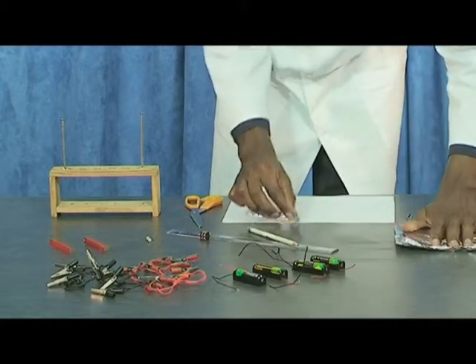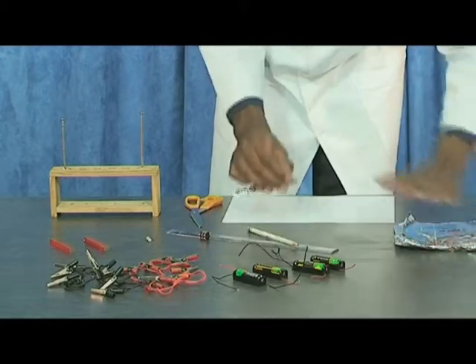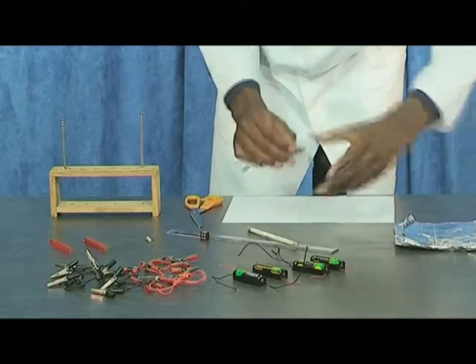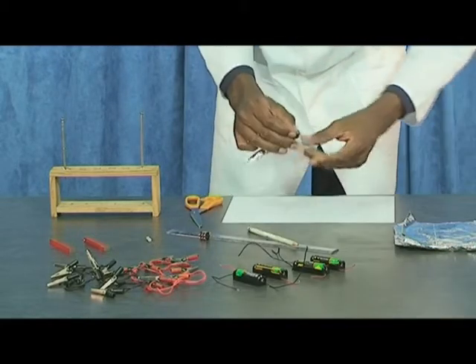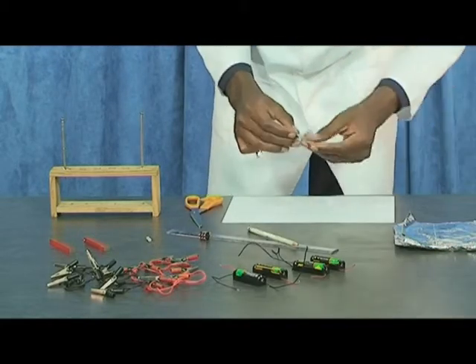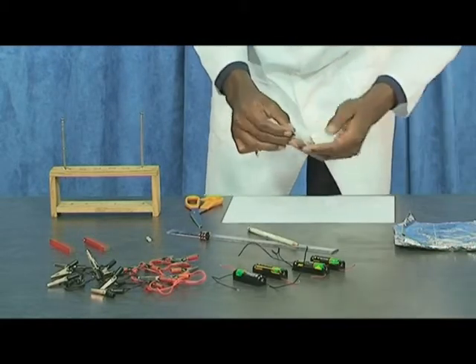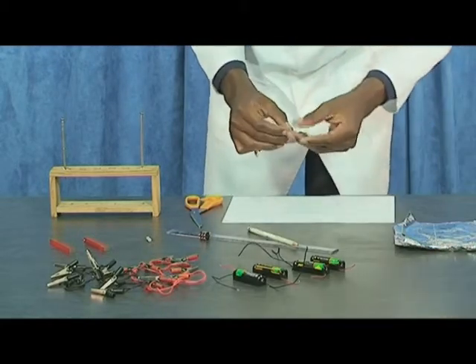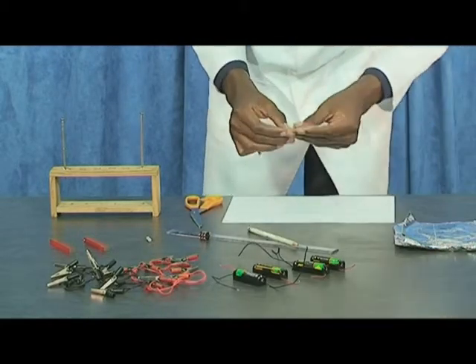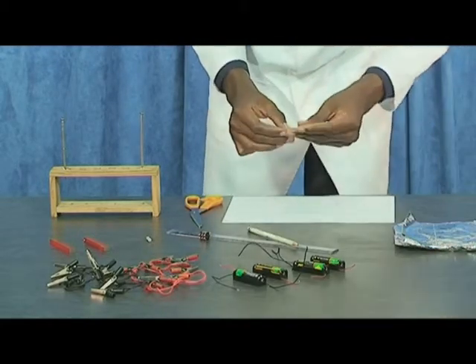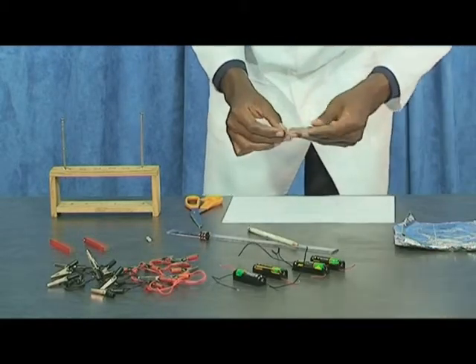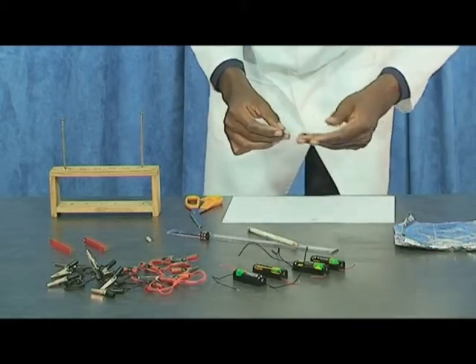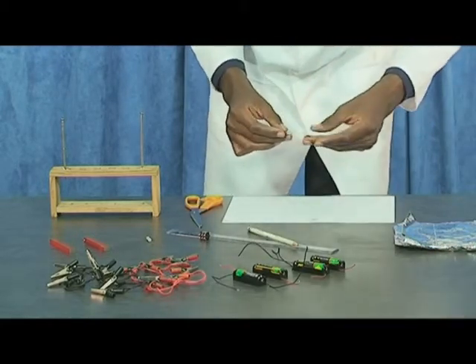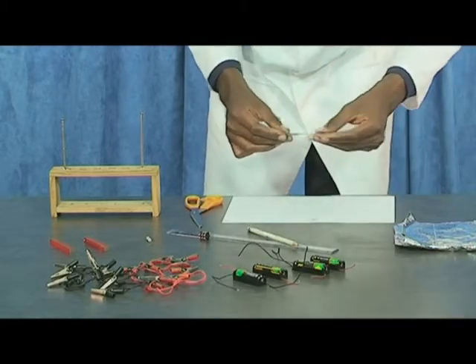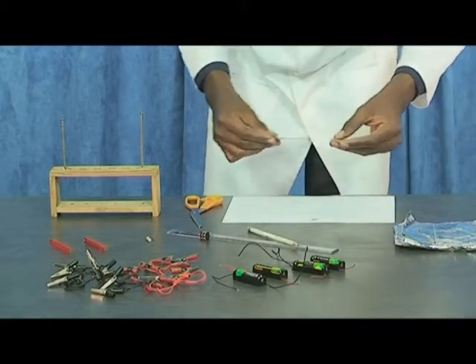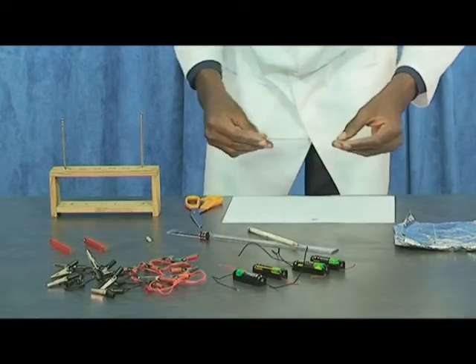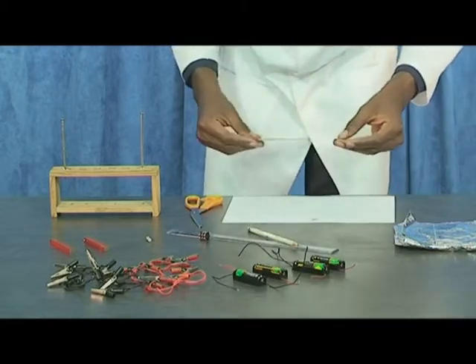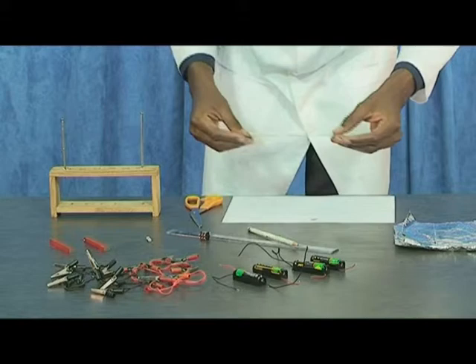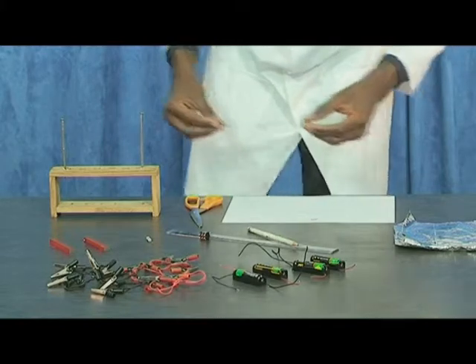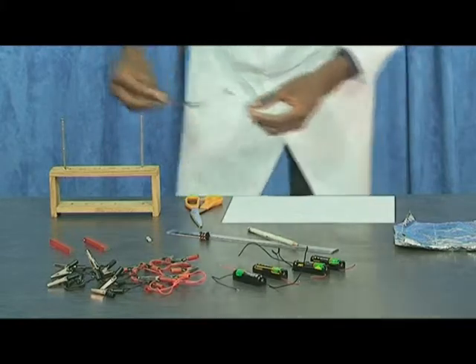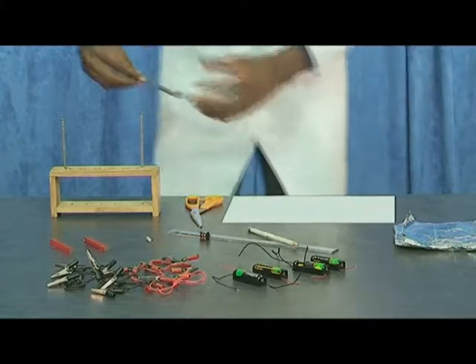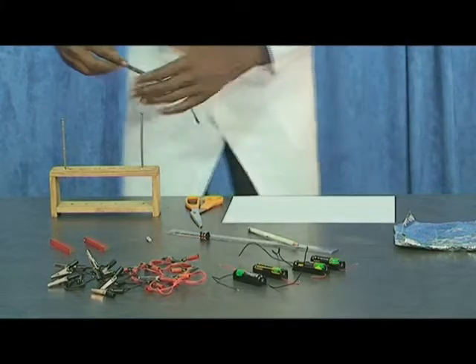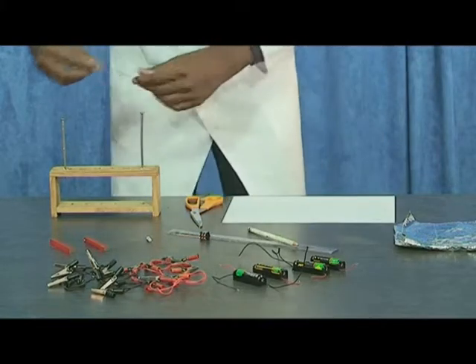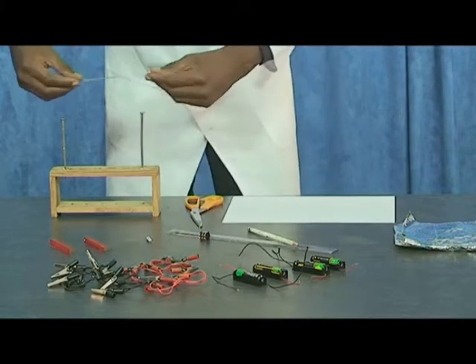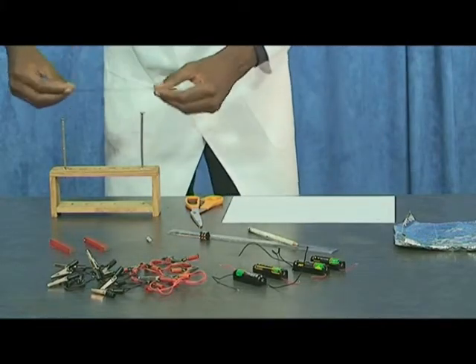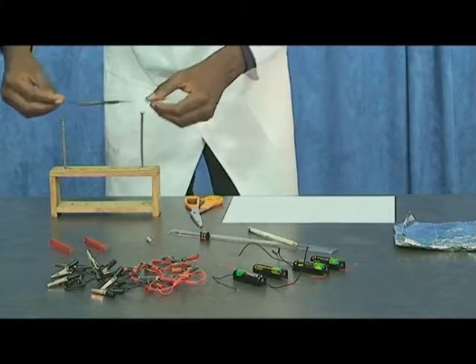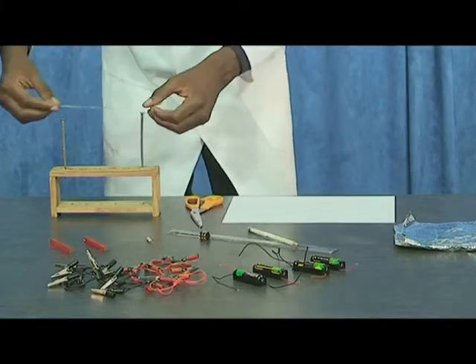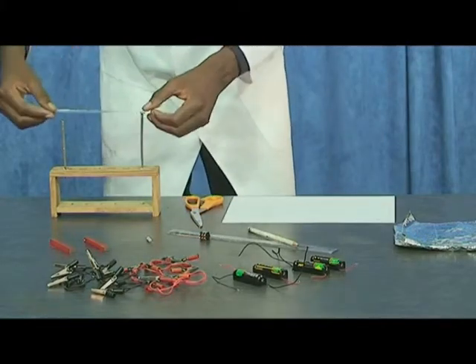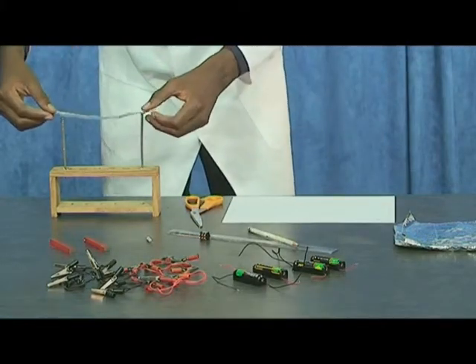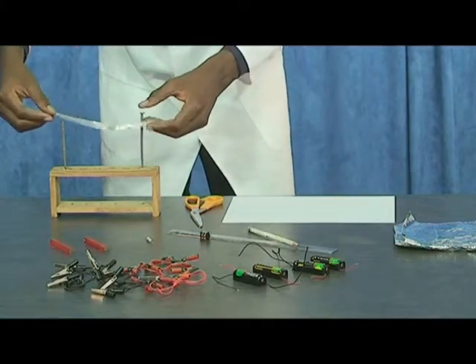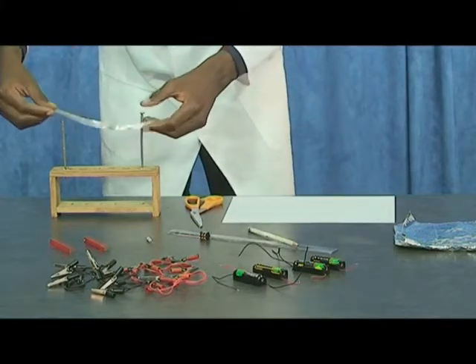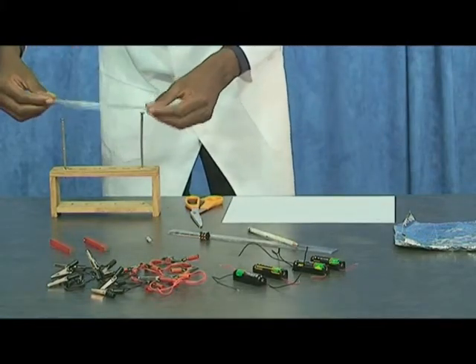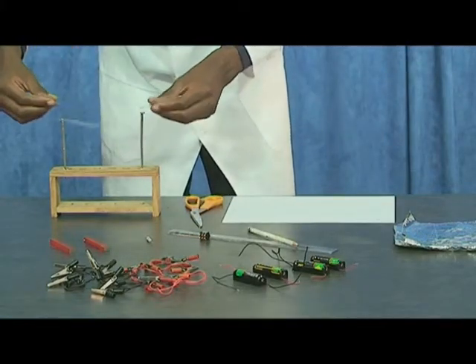Hang the aluminium strip so that it lies horizontally between the nails.